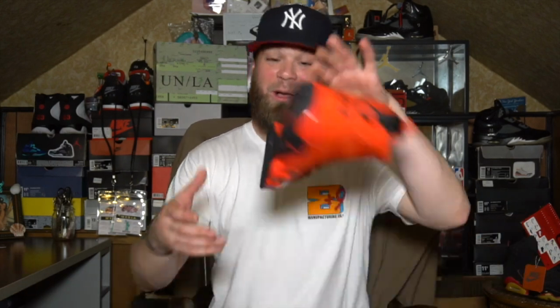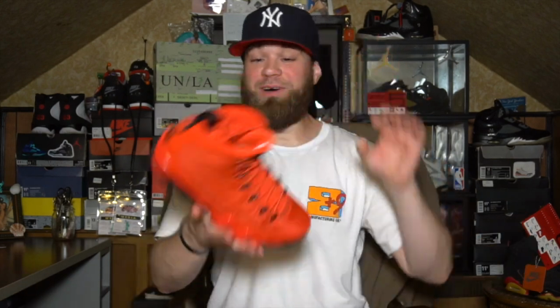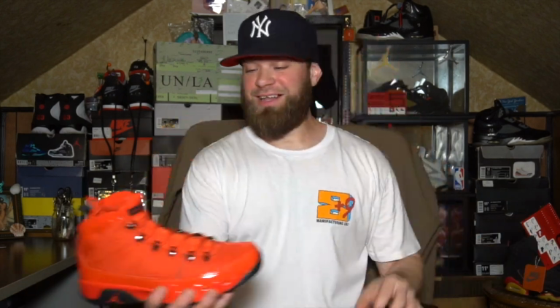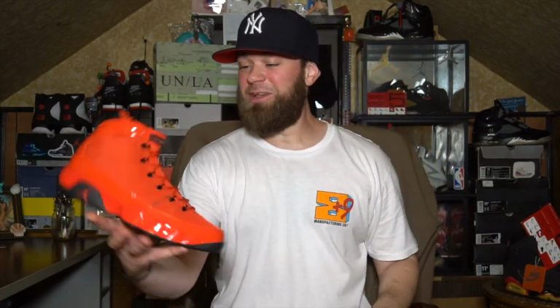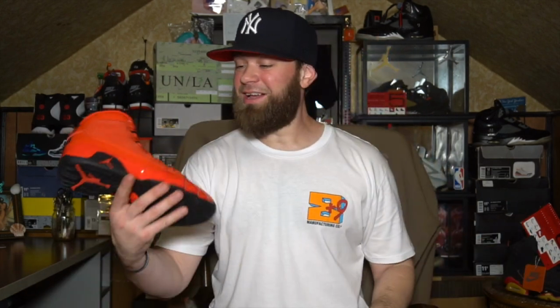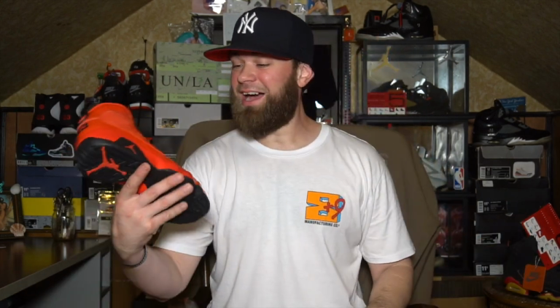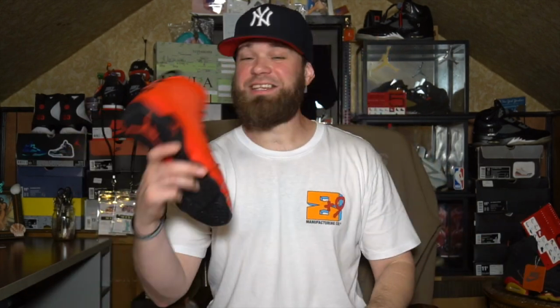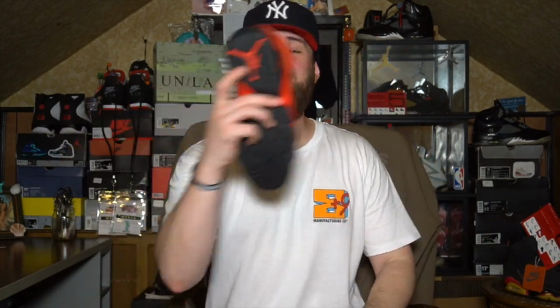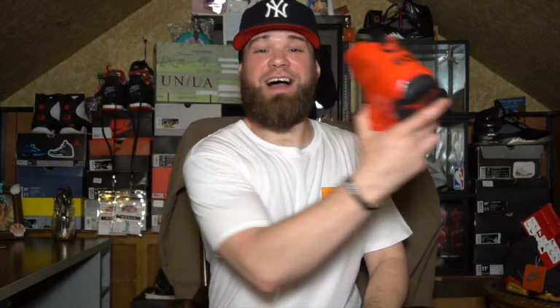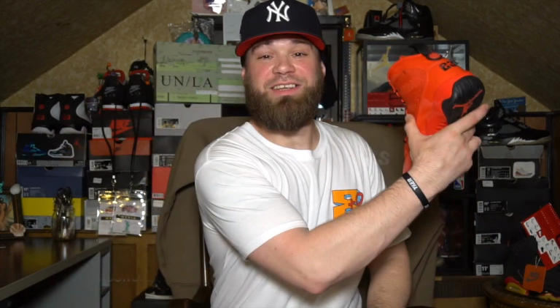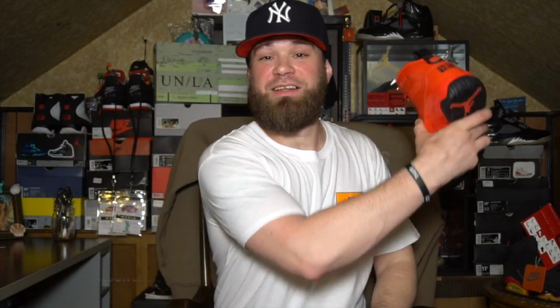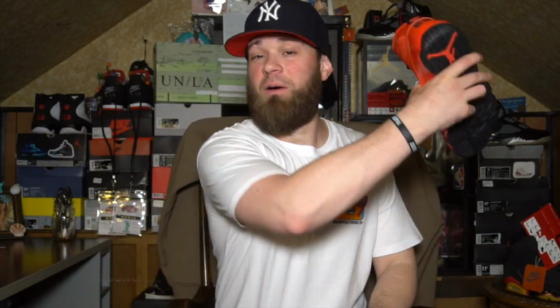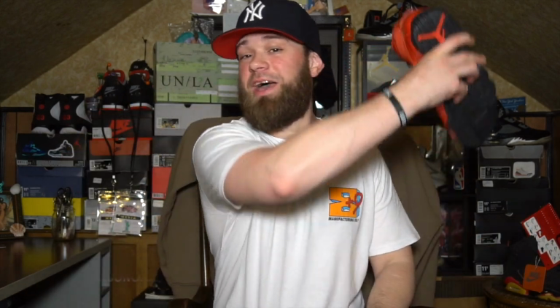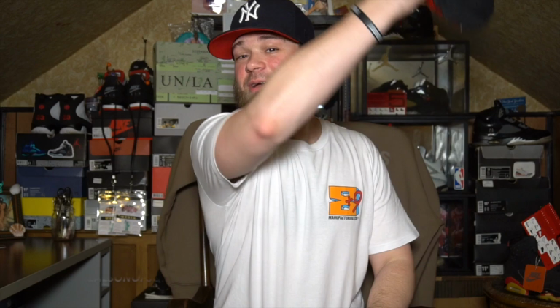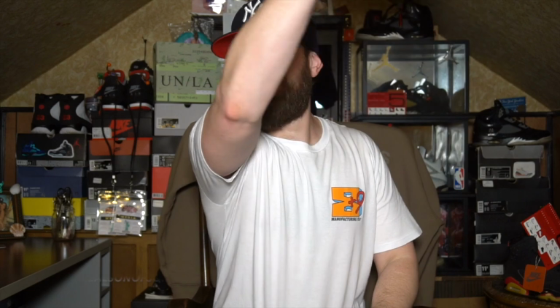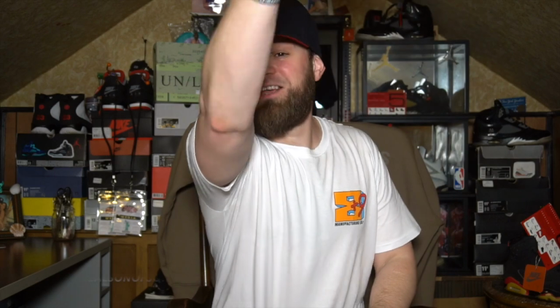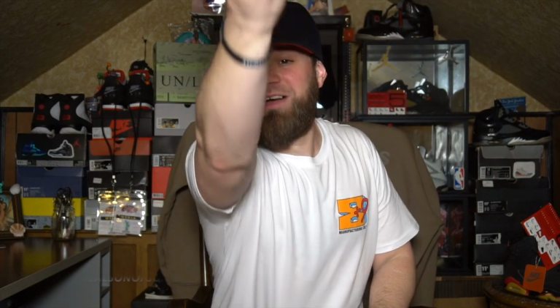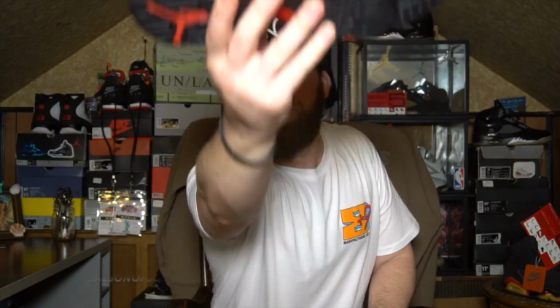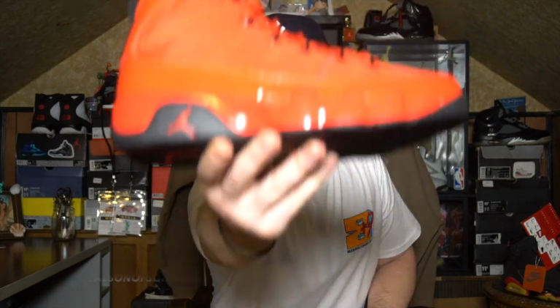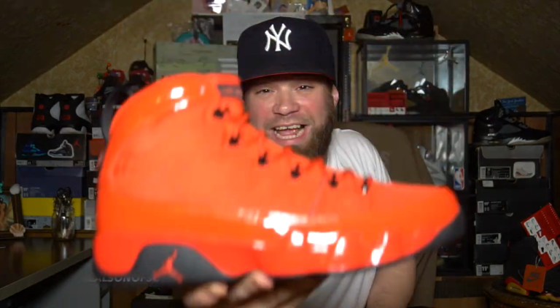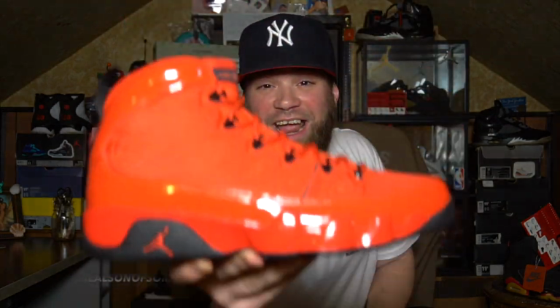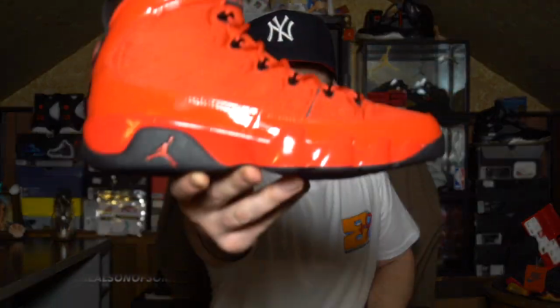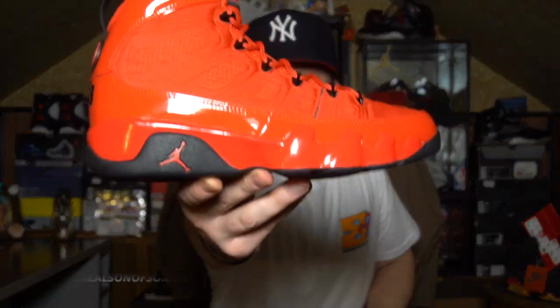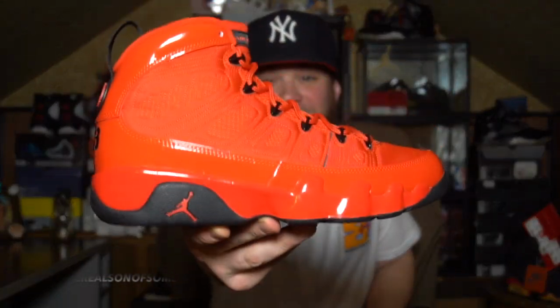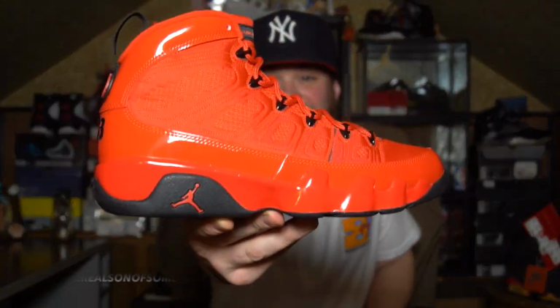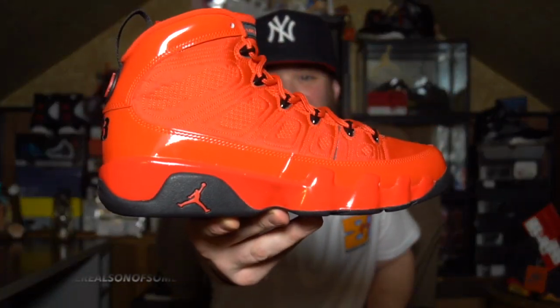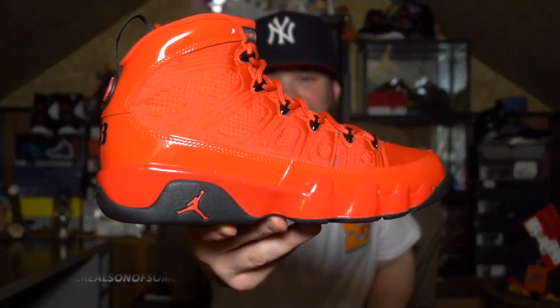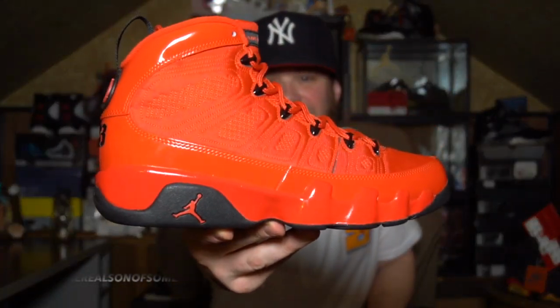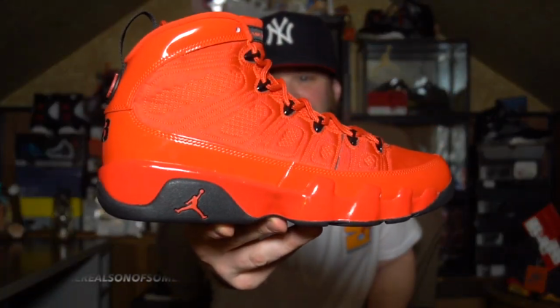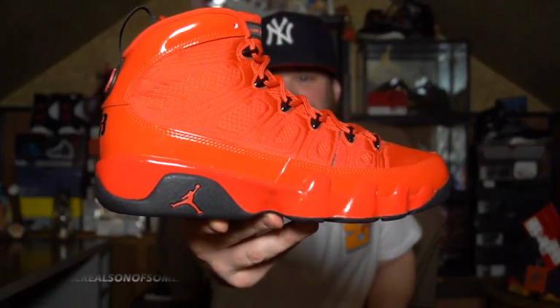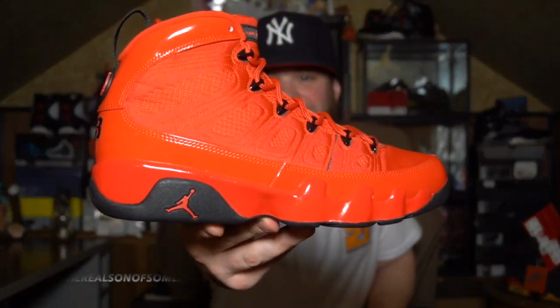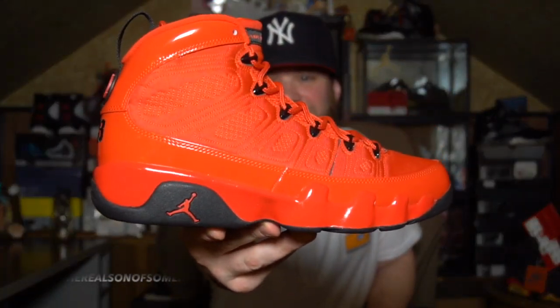And honestly, it is what it is because I don't even like these shoes. But anyway, guys, here you have it — the Air Jordan 9 Chili Red.